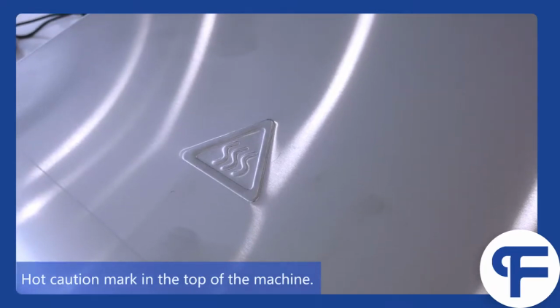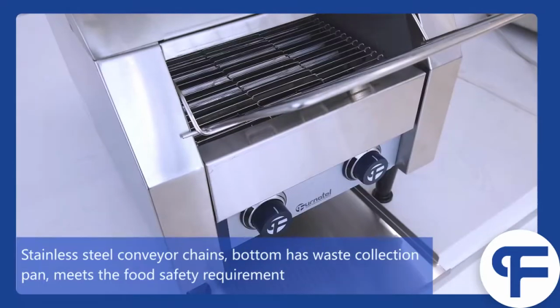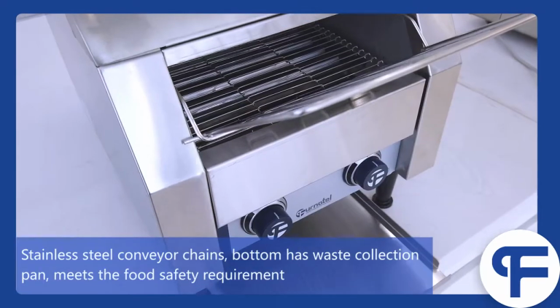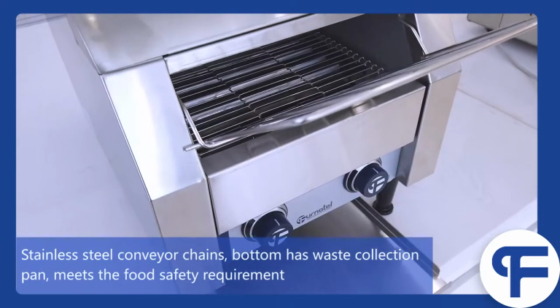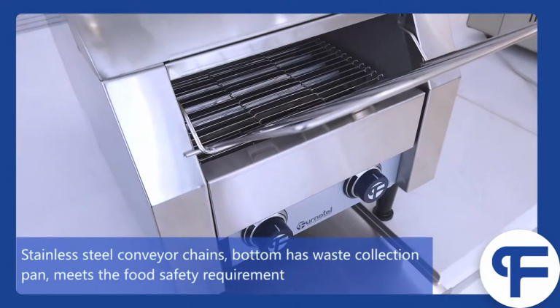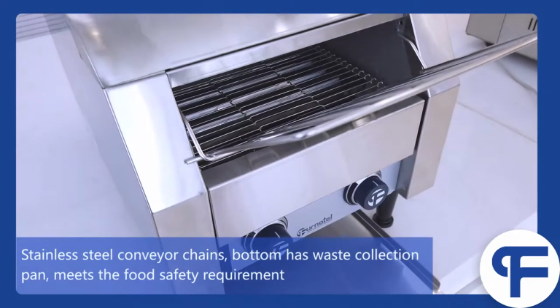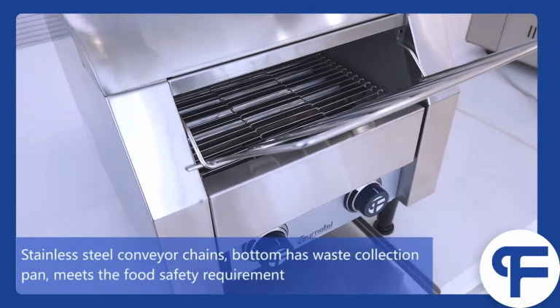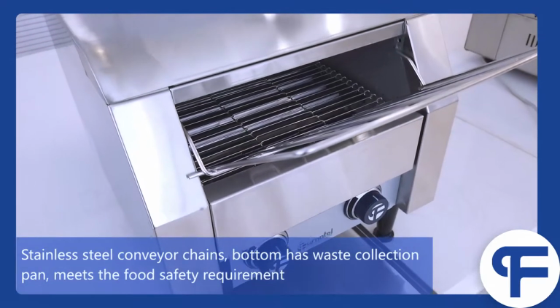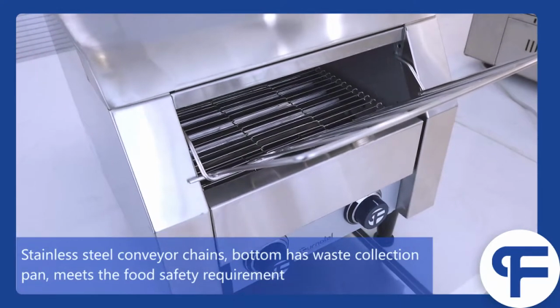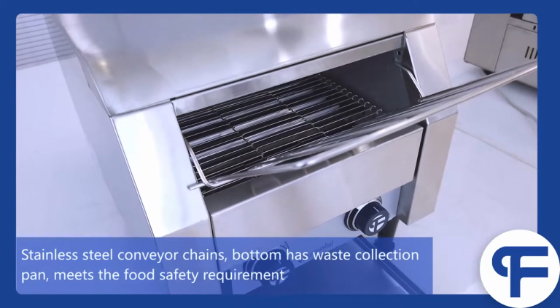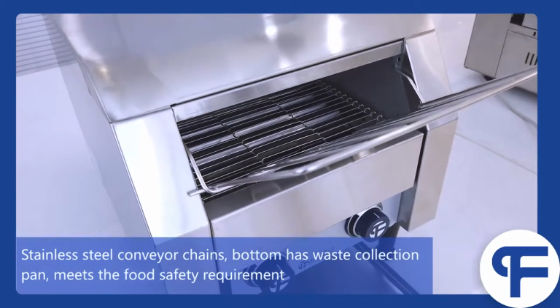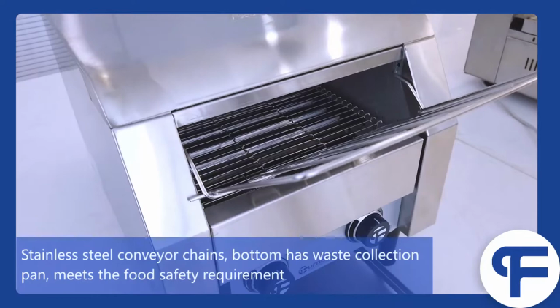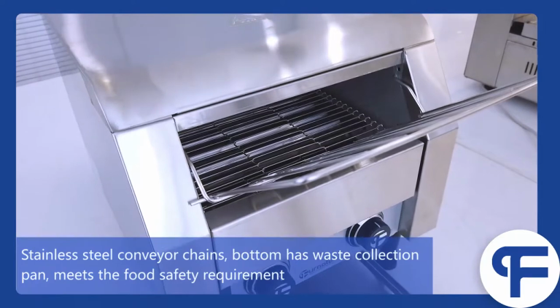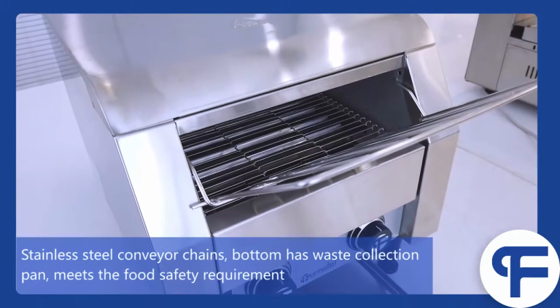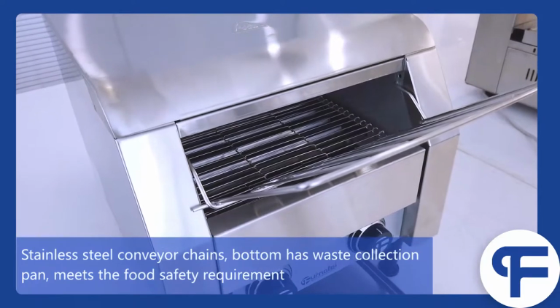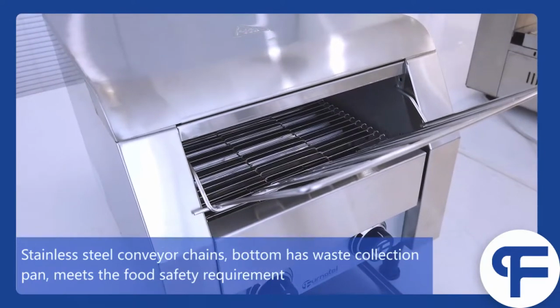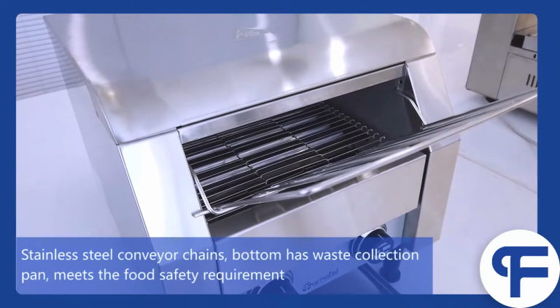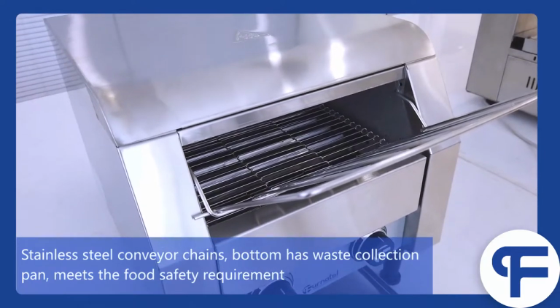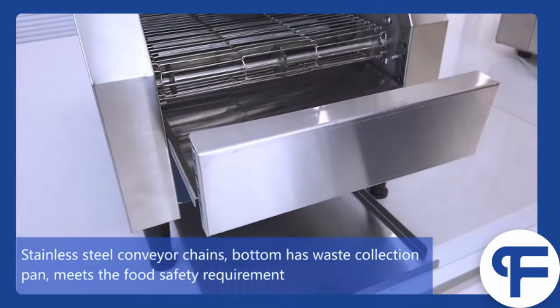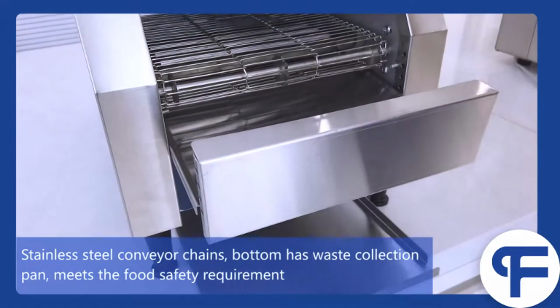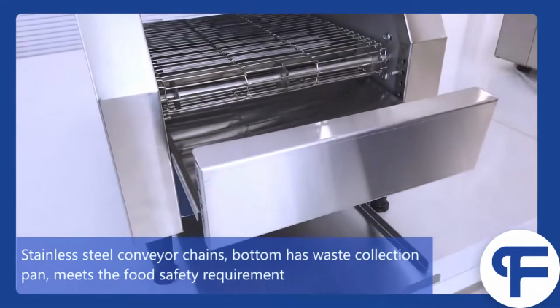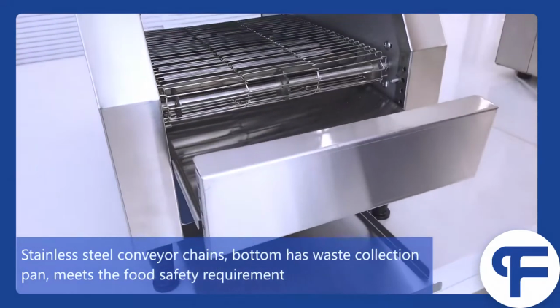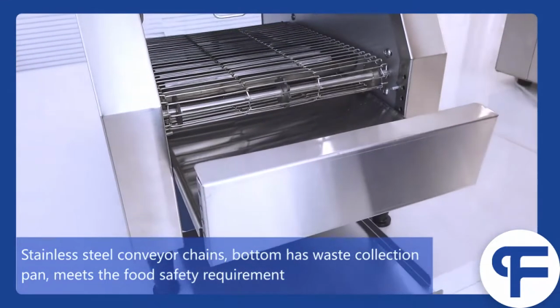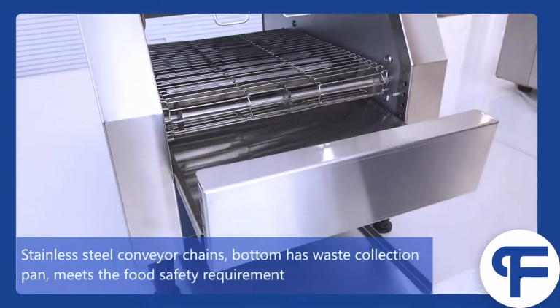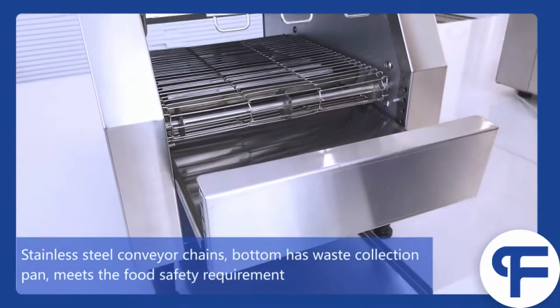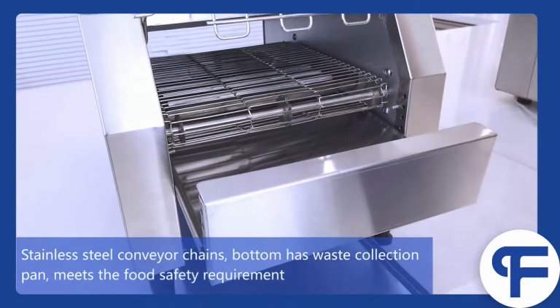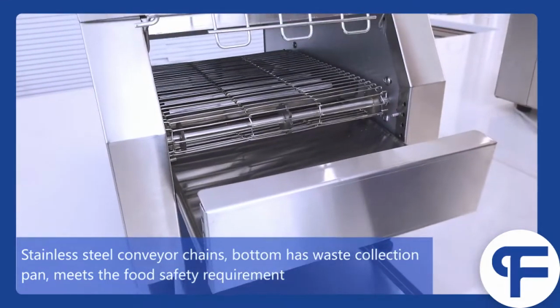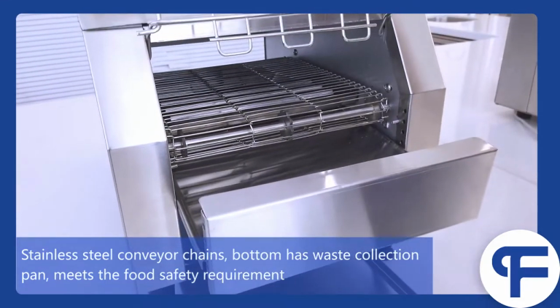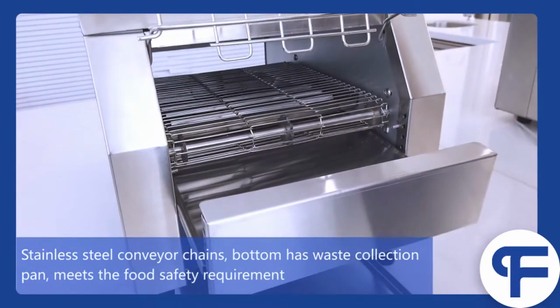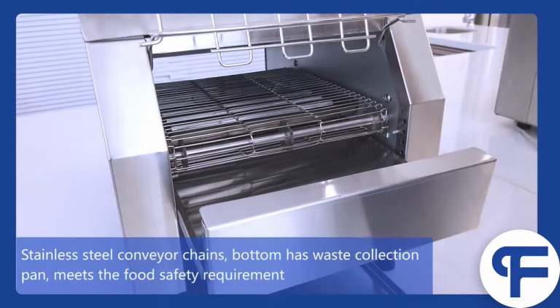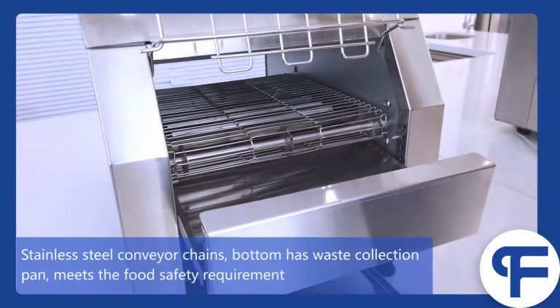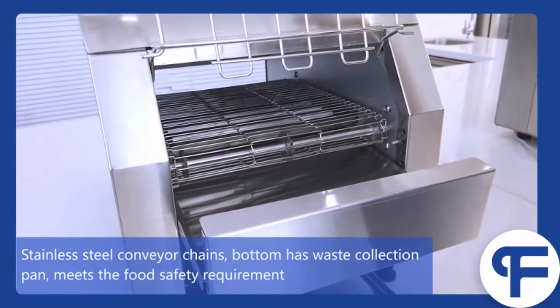Stainless steel conveyor chains. The bottom has a waste collection pan that meets food safety requirements.